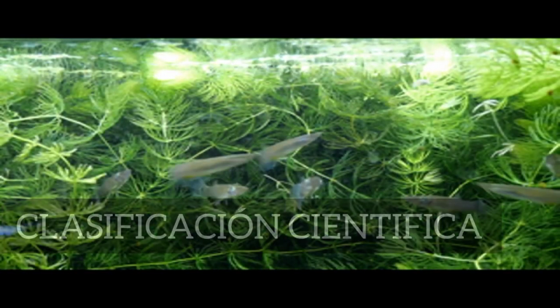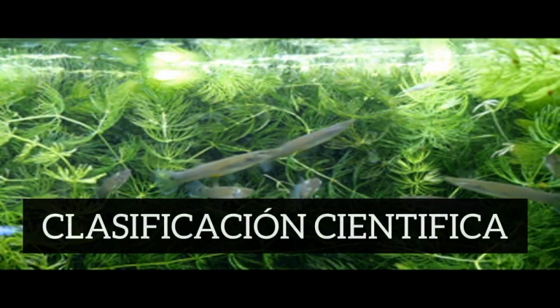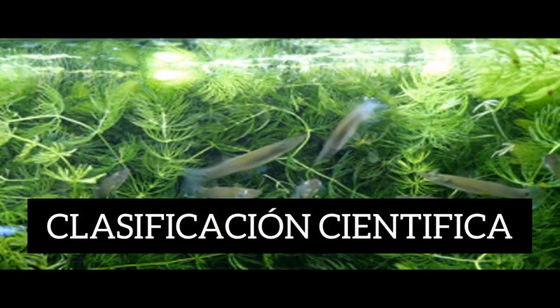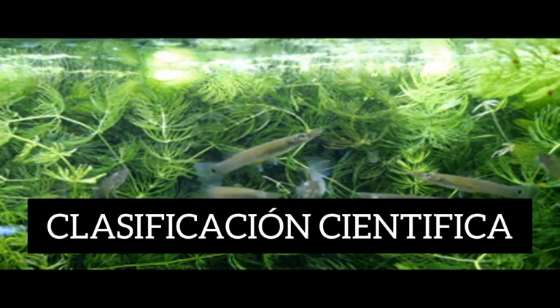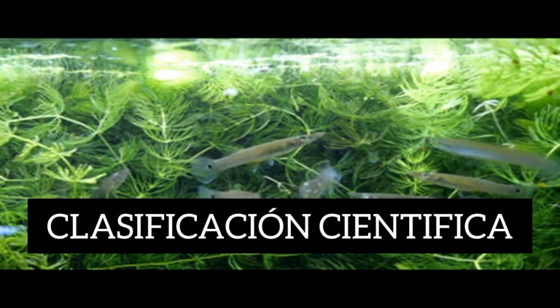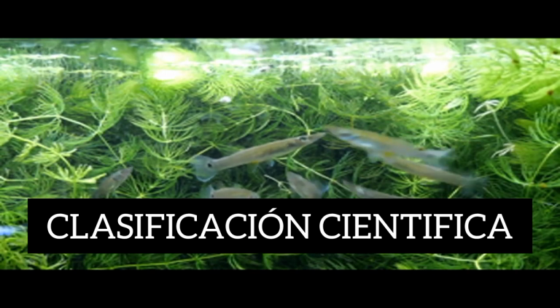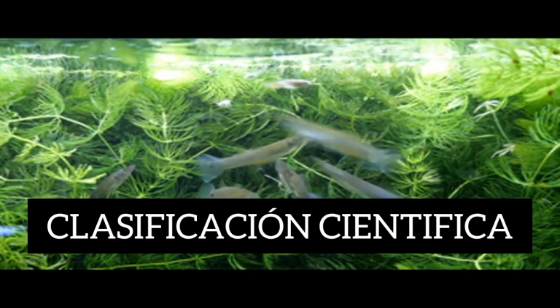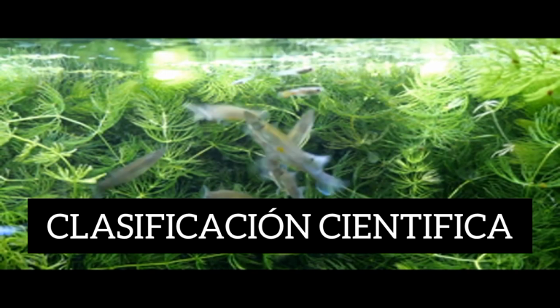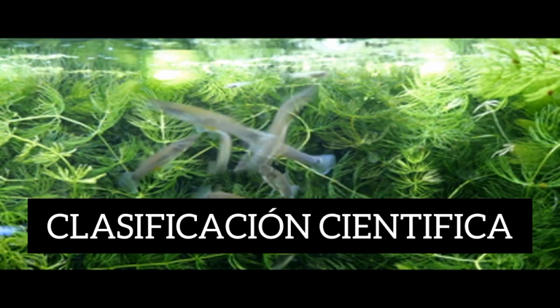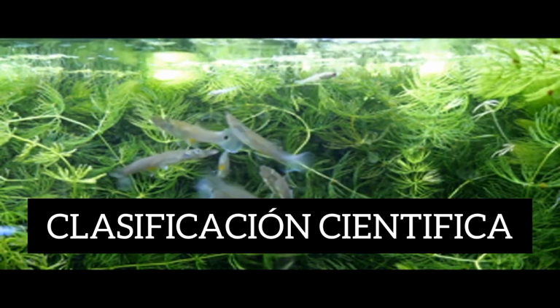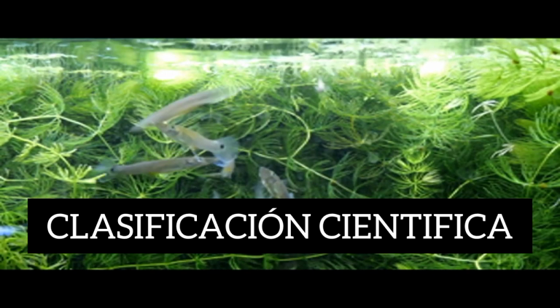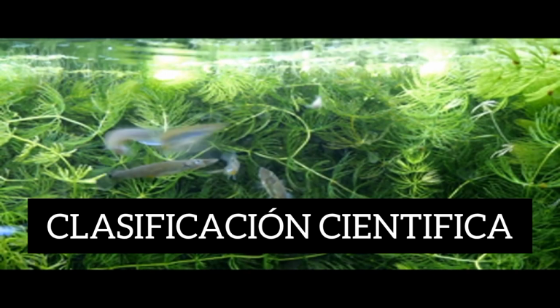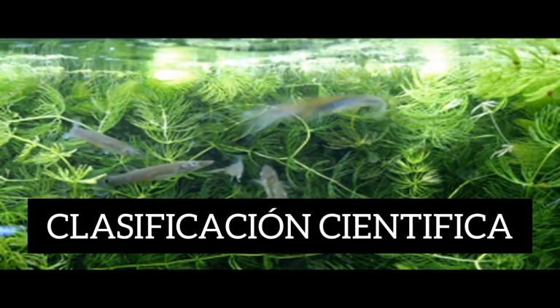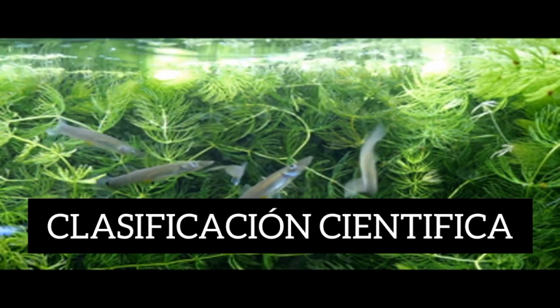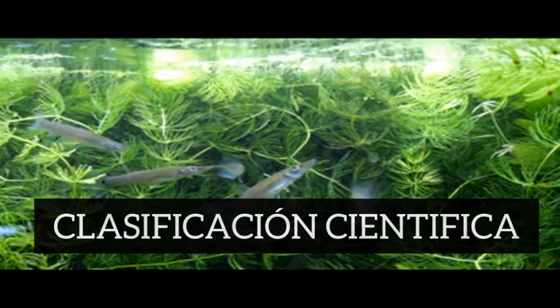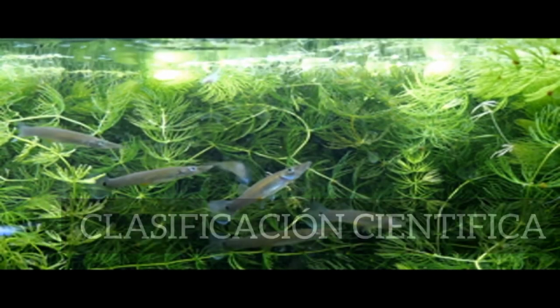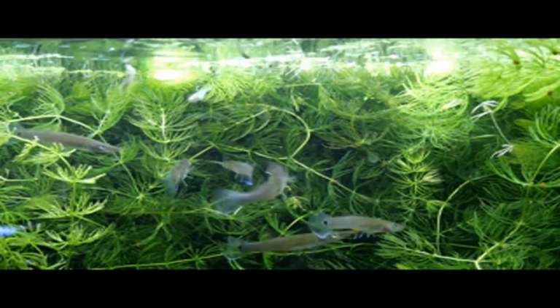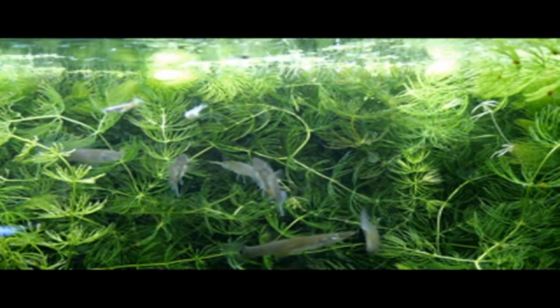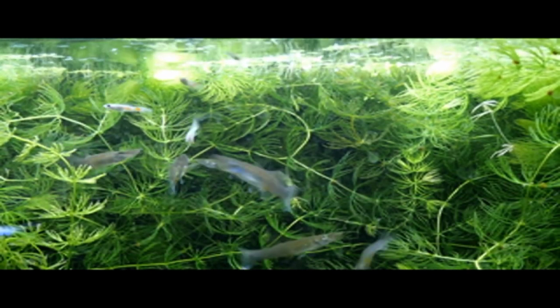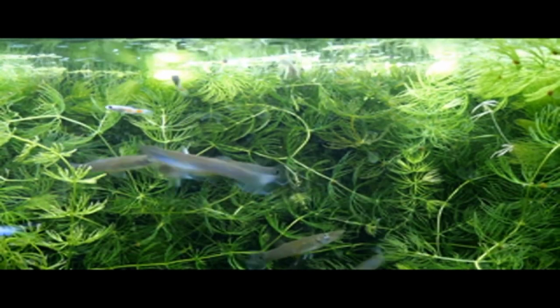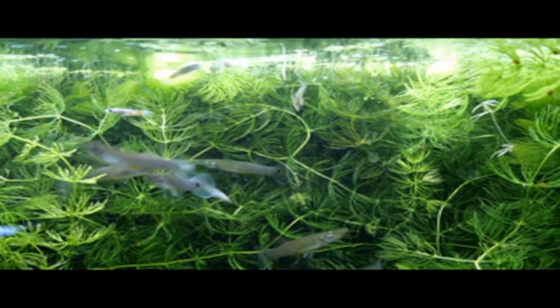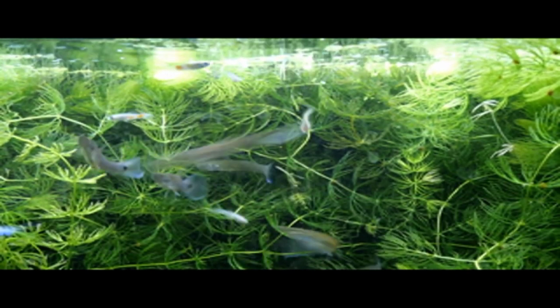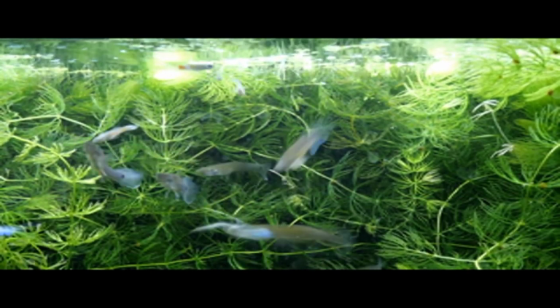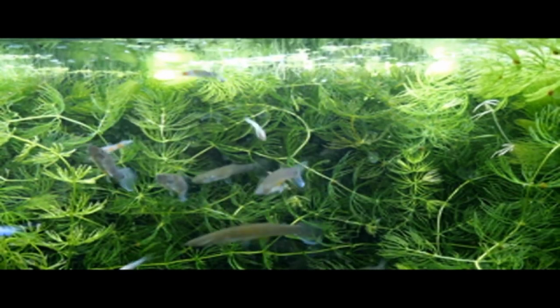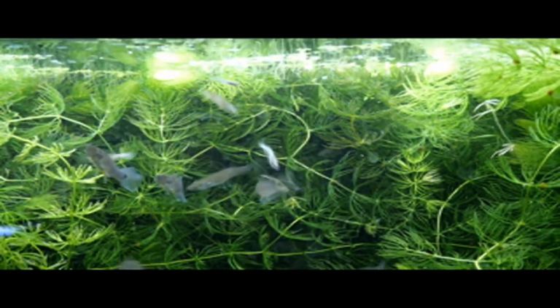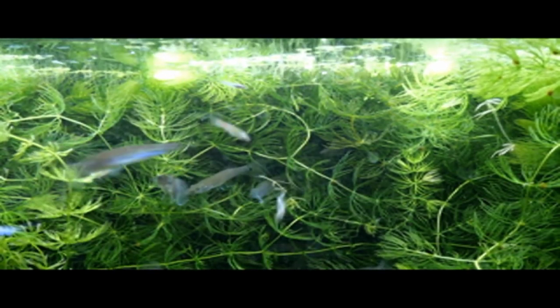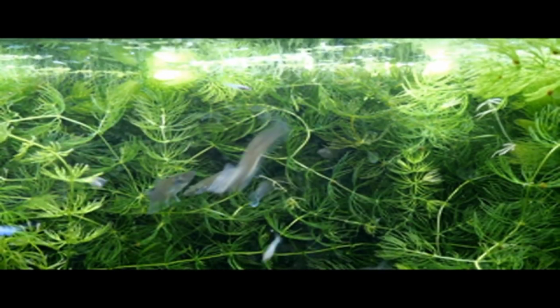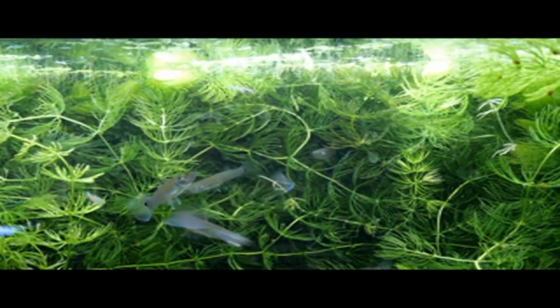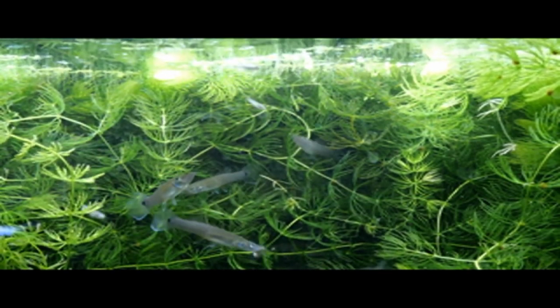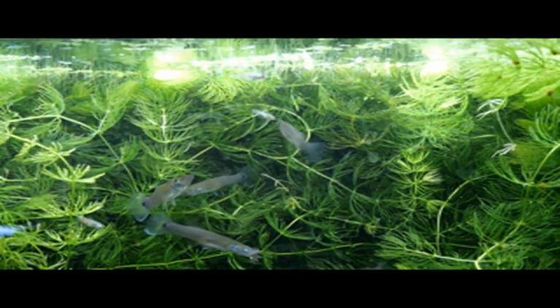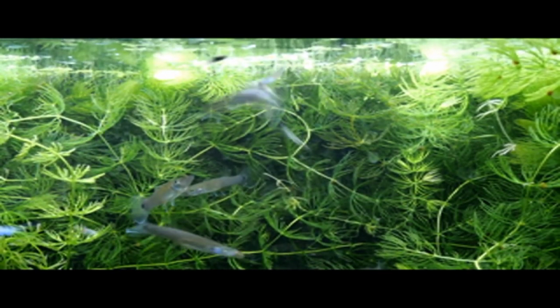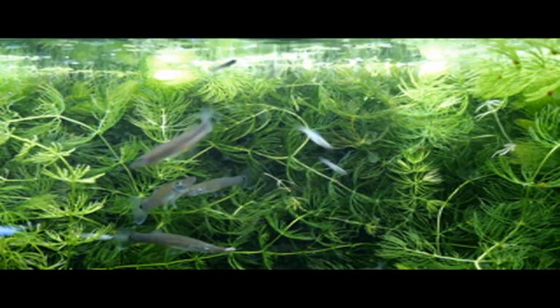Clasificación científica: Reino Animalia, Orden Ciprinodontiformes, Familia Poeciliidae.